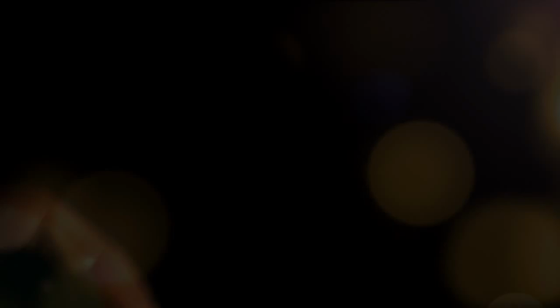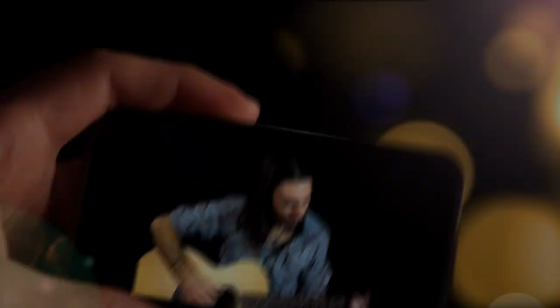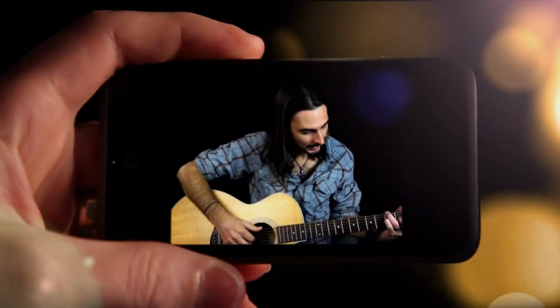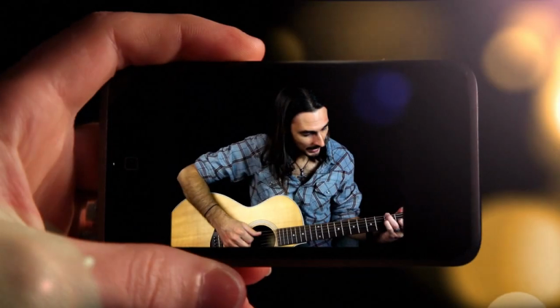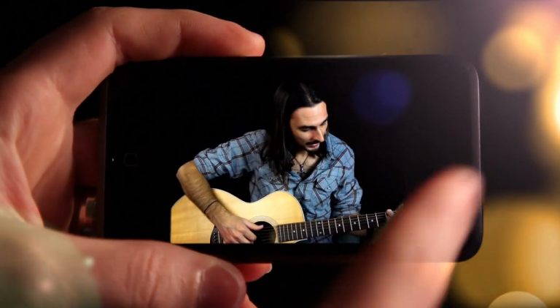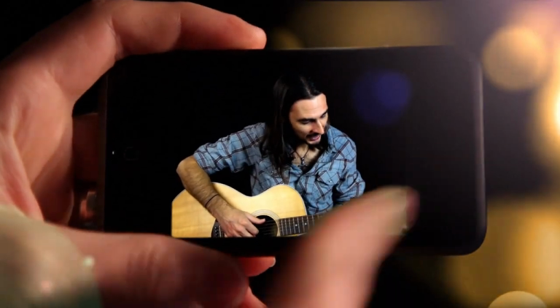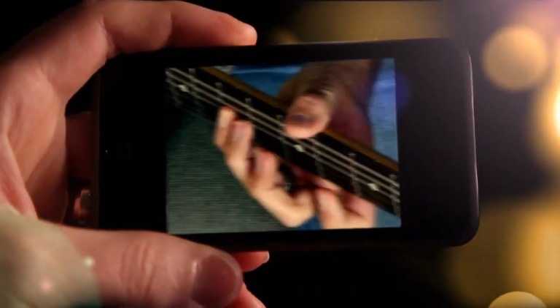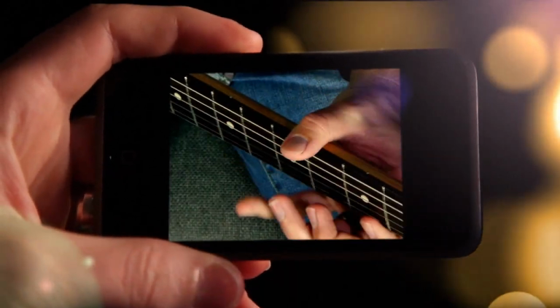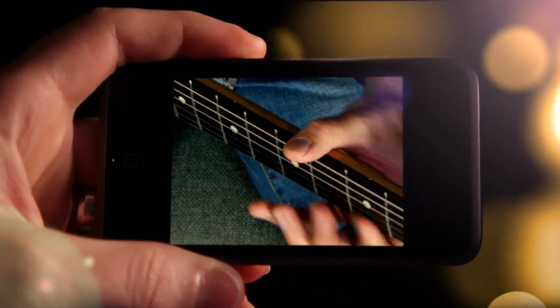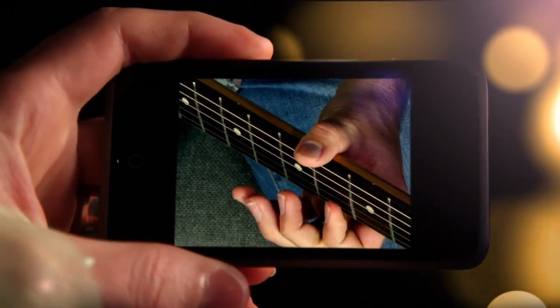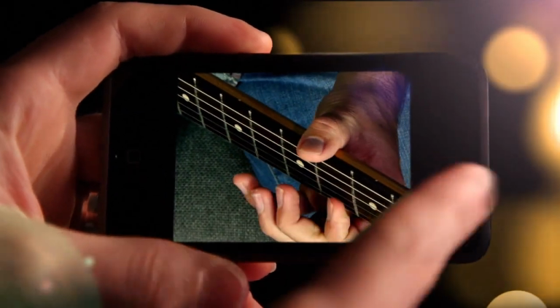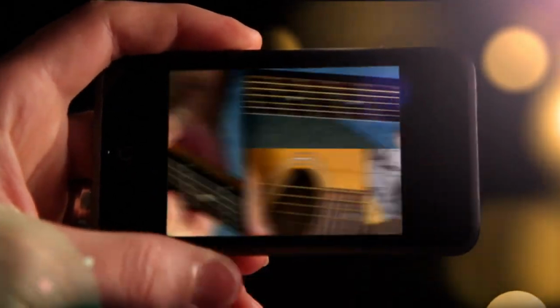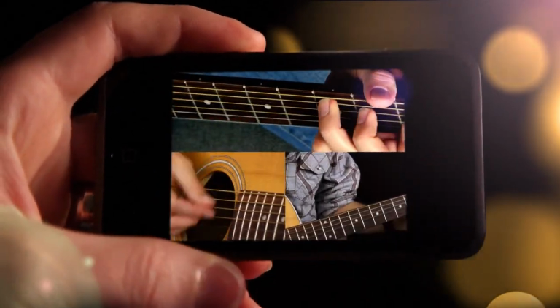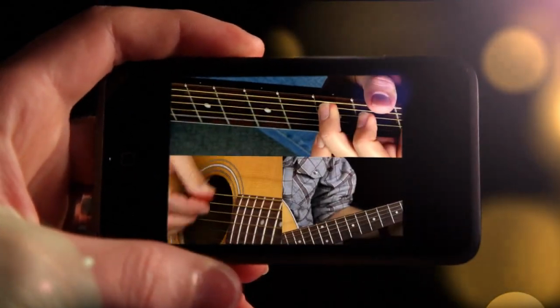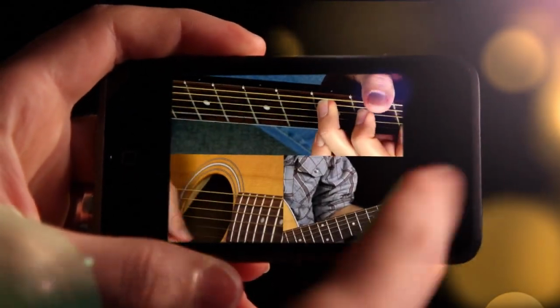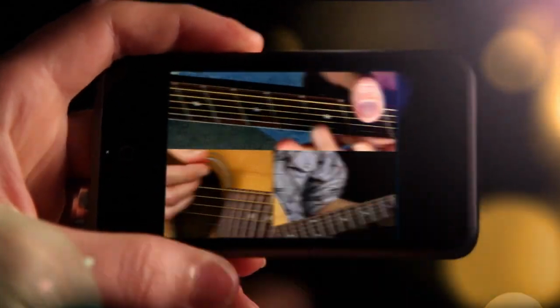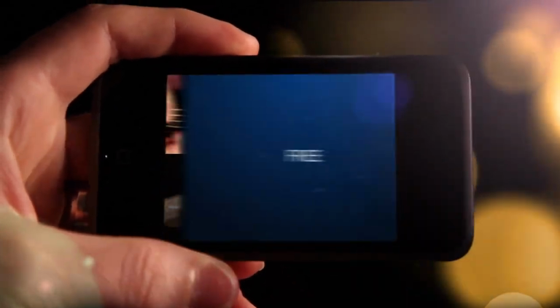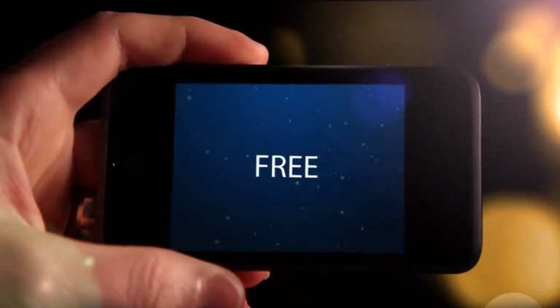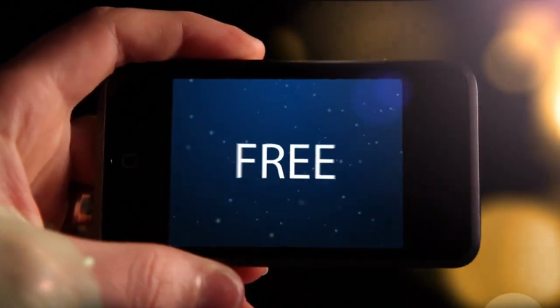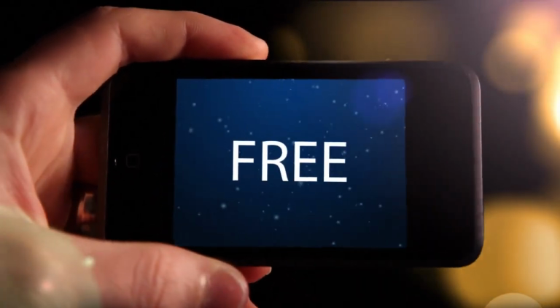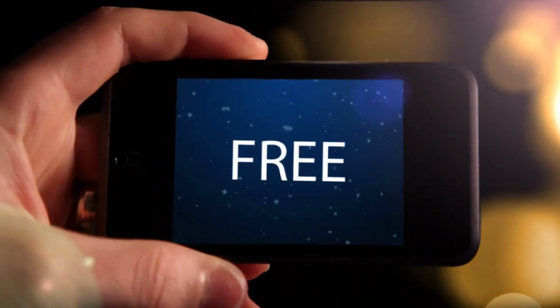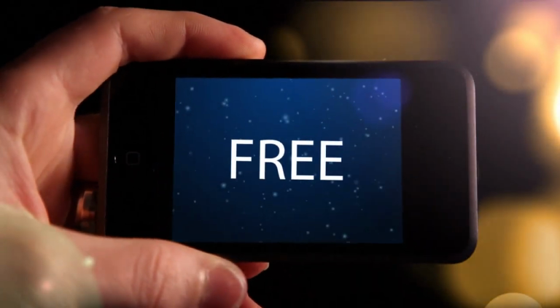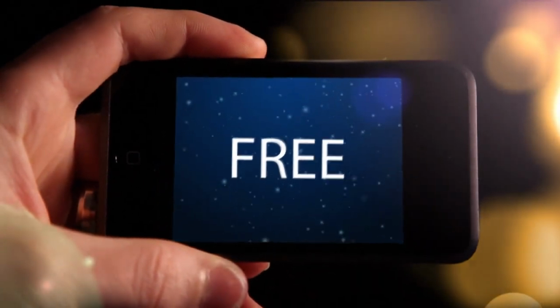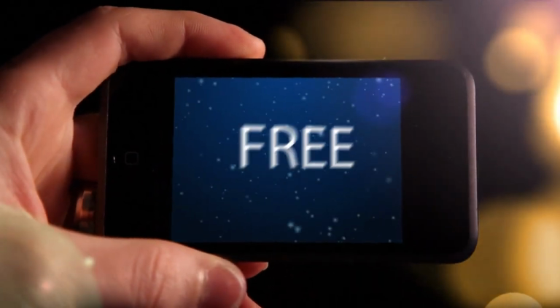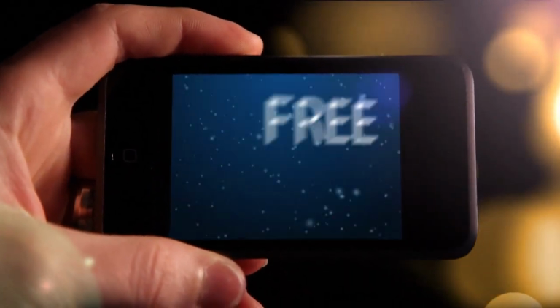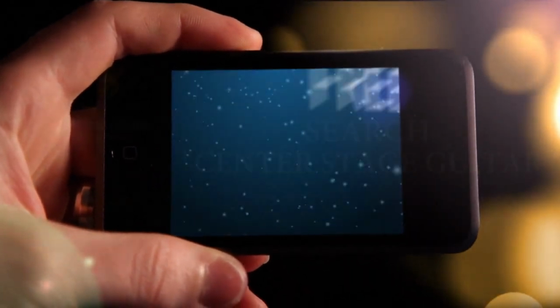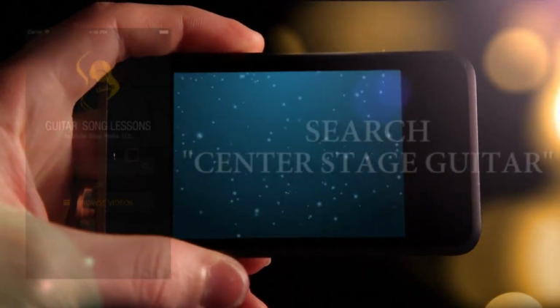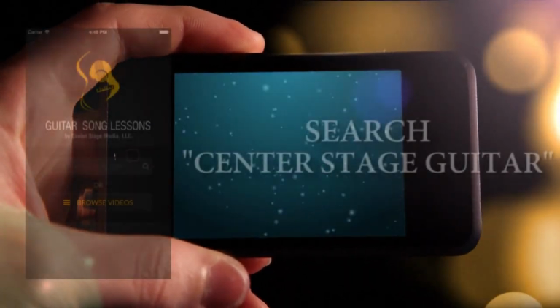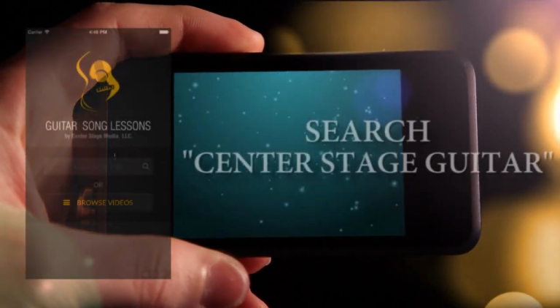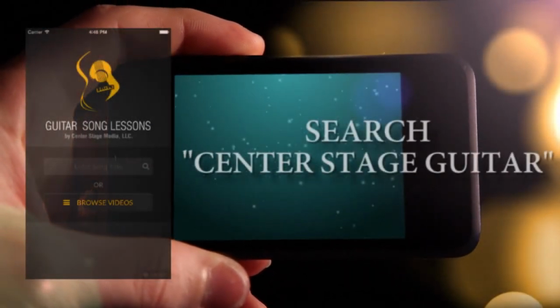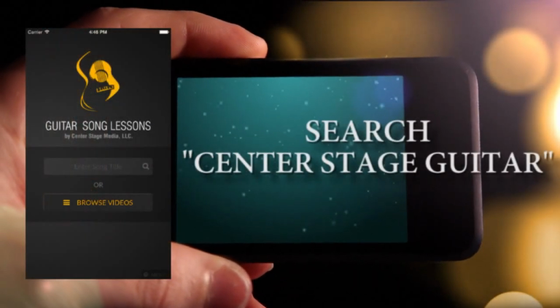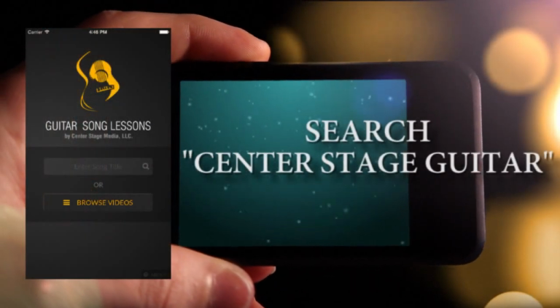Video guitar lessons right on your iPhone. It's free. The Guitar Song Lesson app from Center Stage.